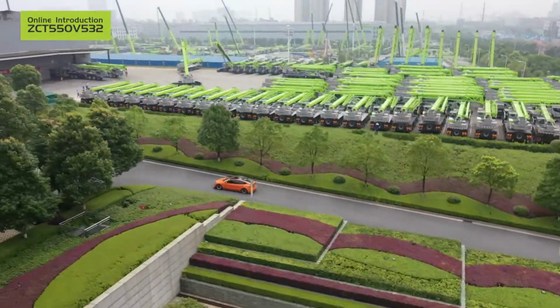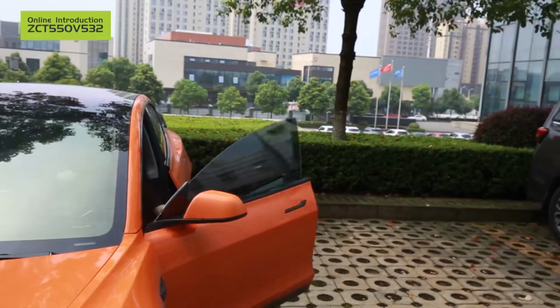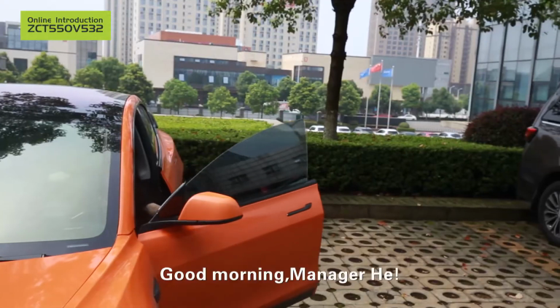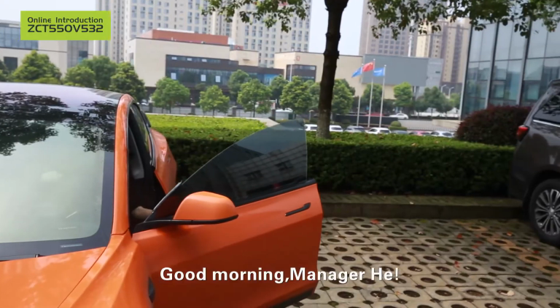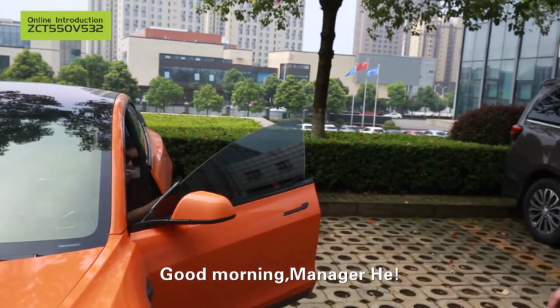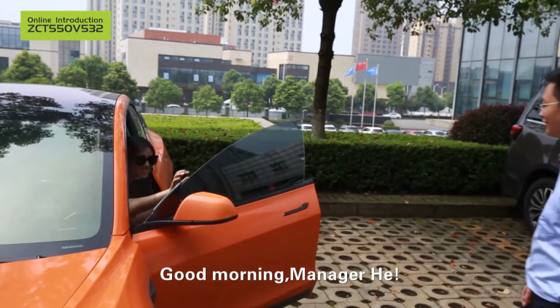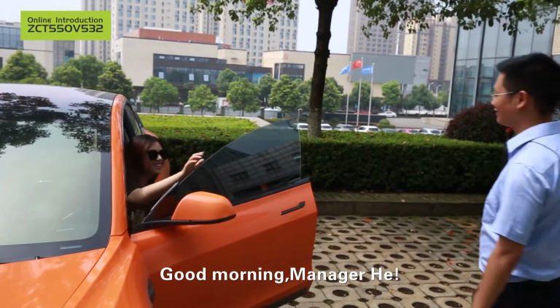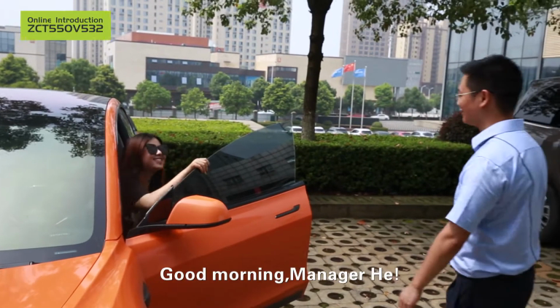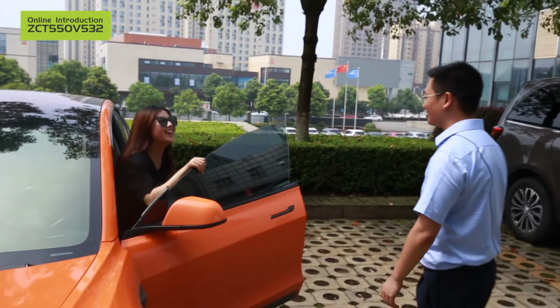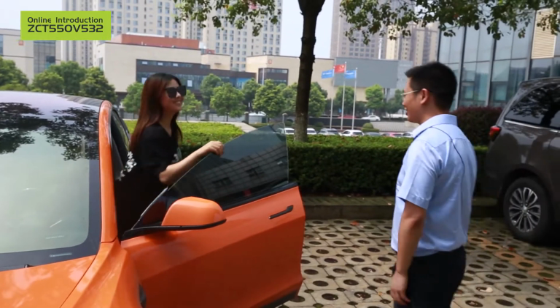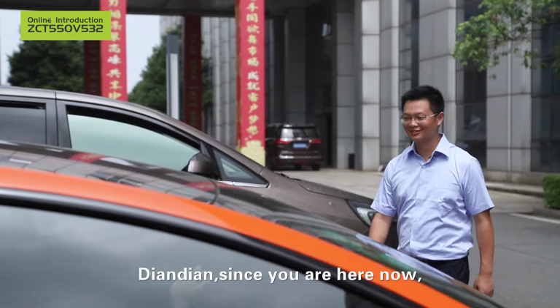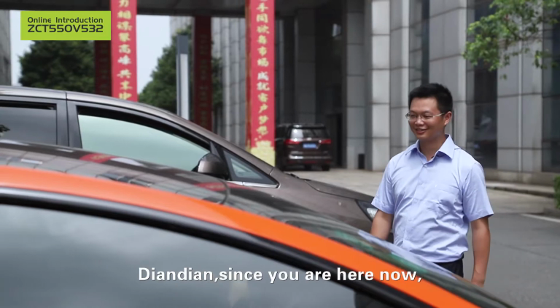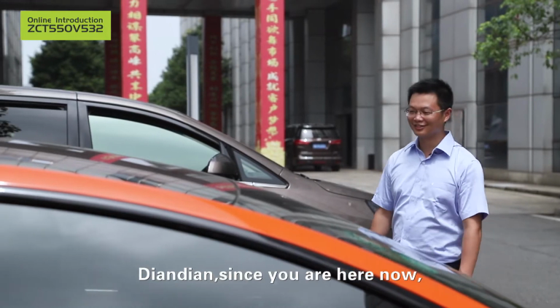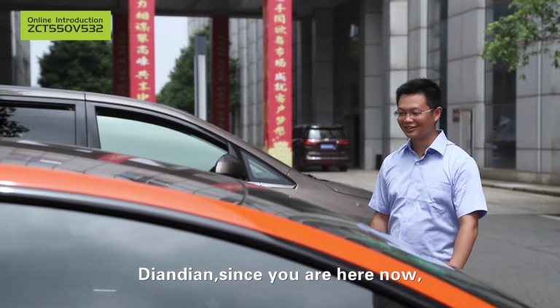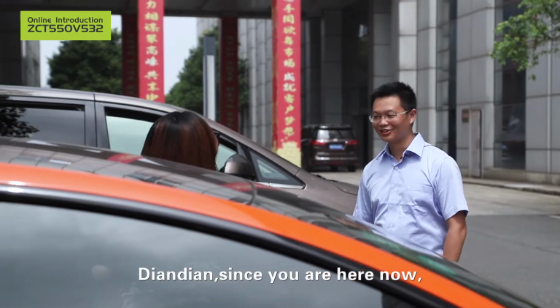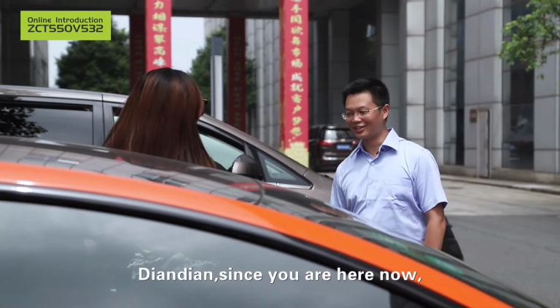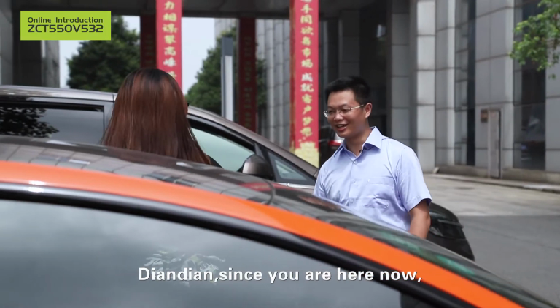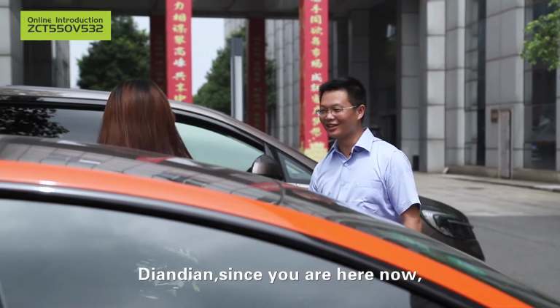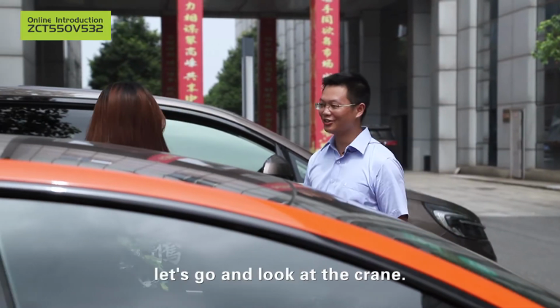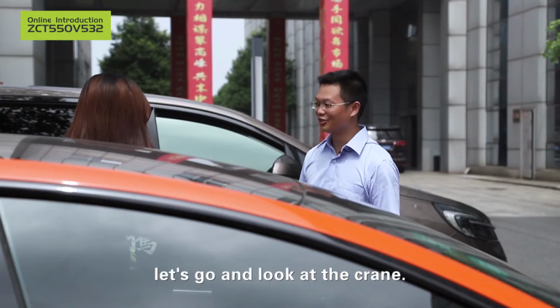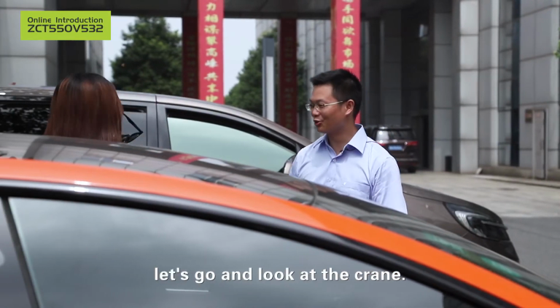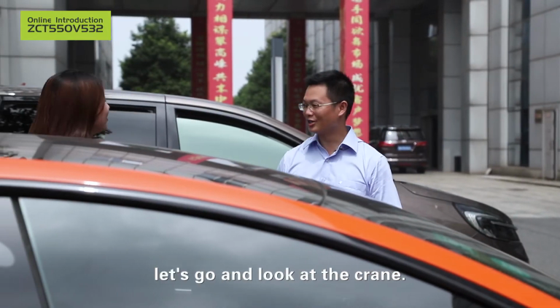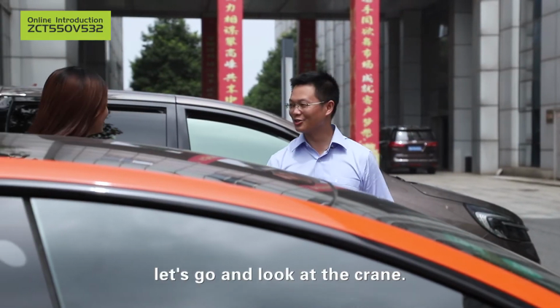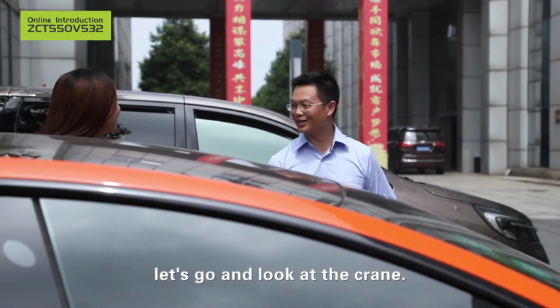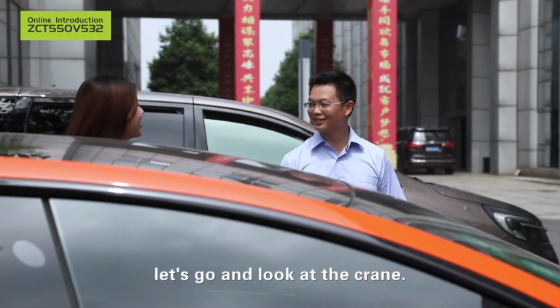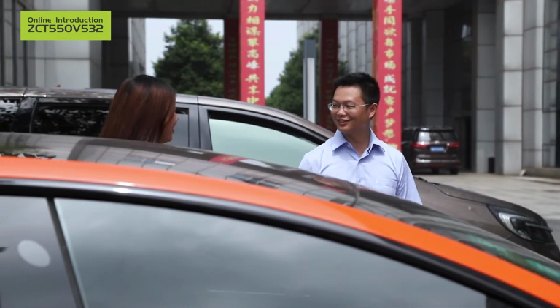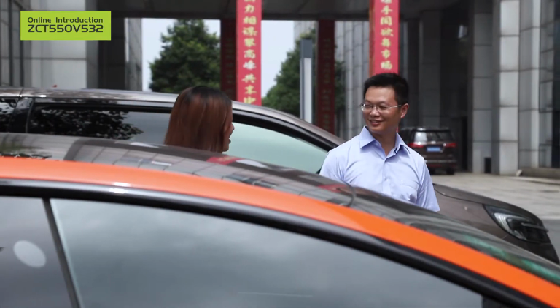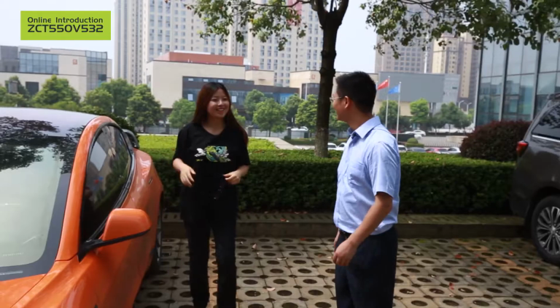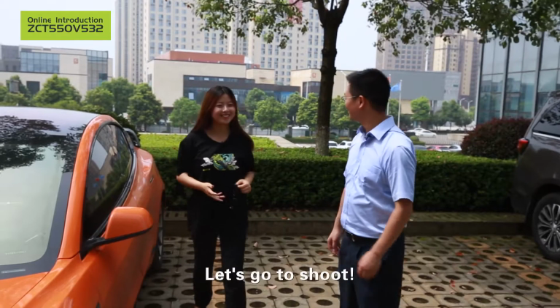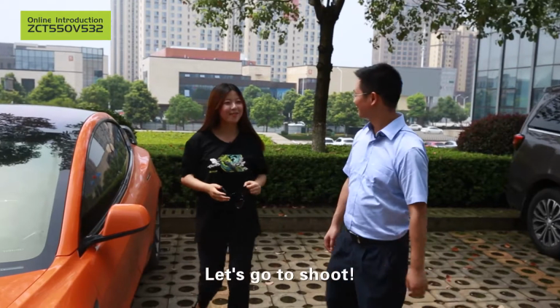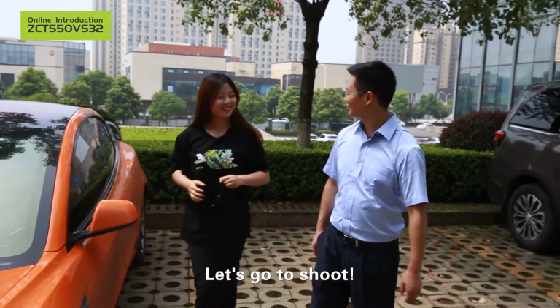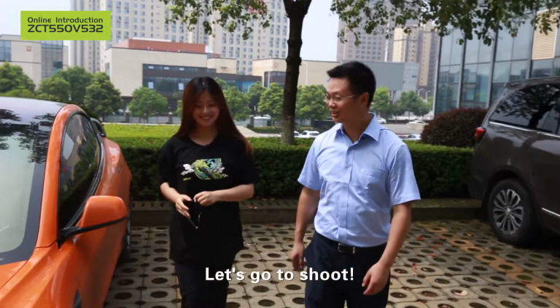Good morning, Manager He. Thank you. Since you are here now, let's go and look at the QAI. Let's go to shoot.